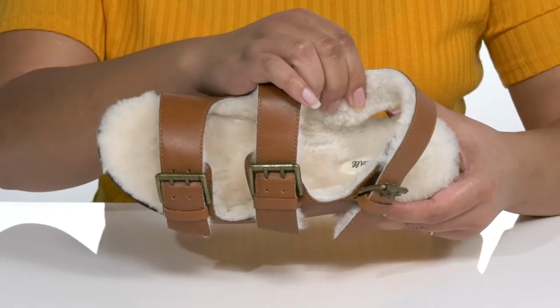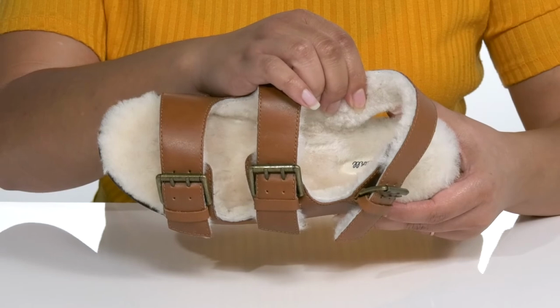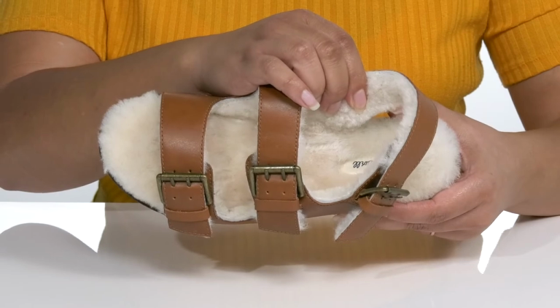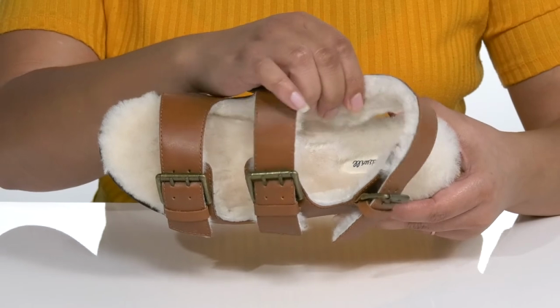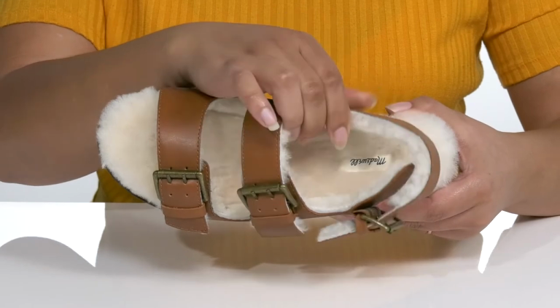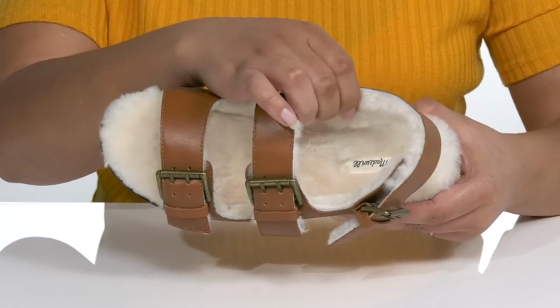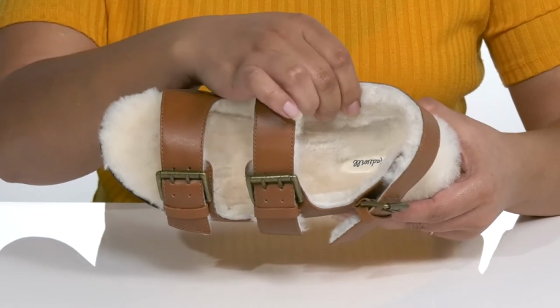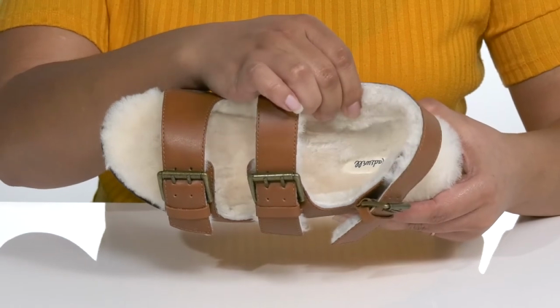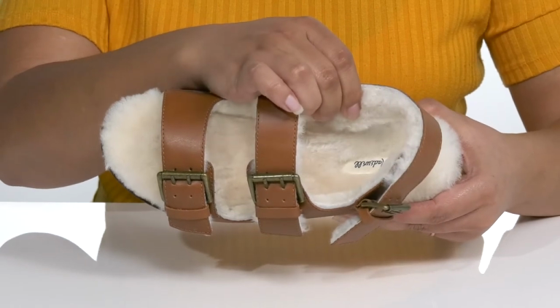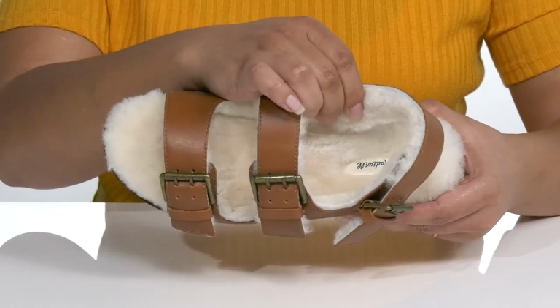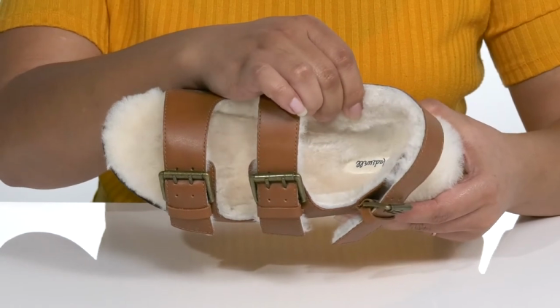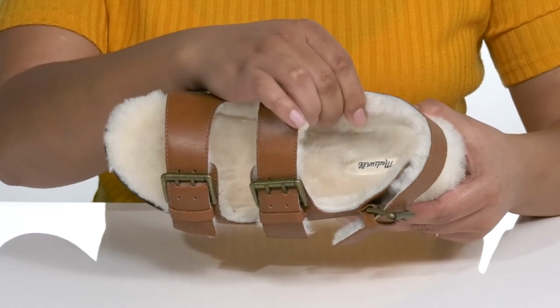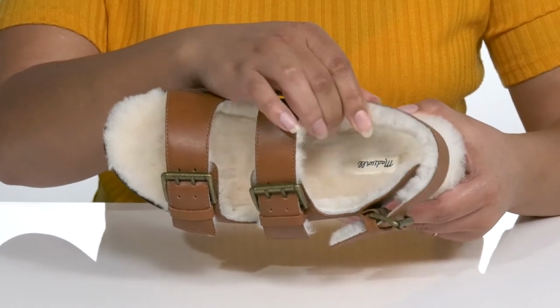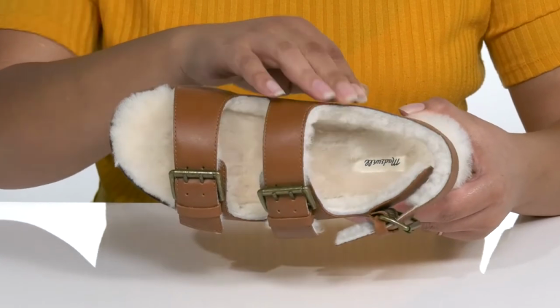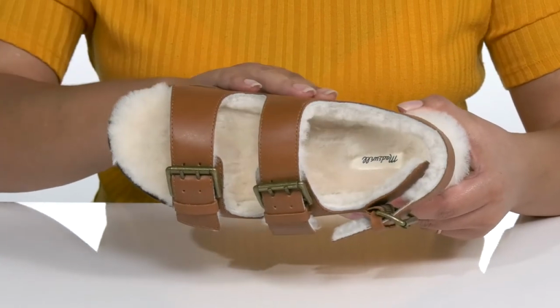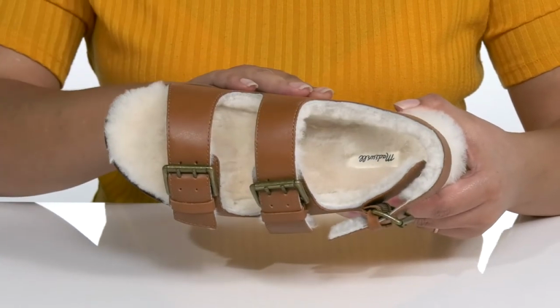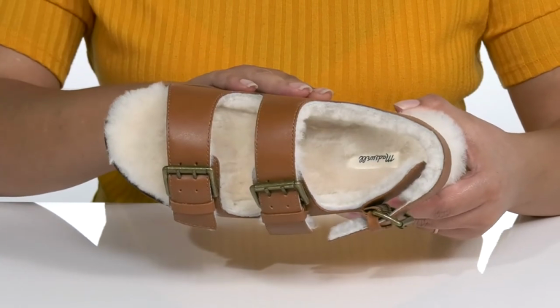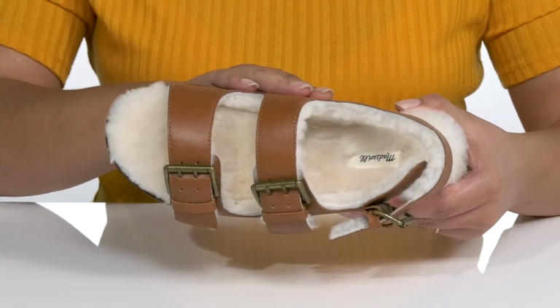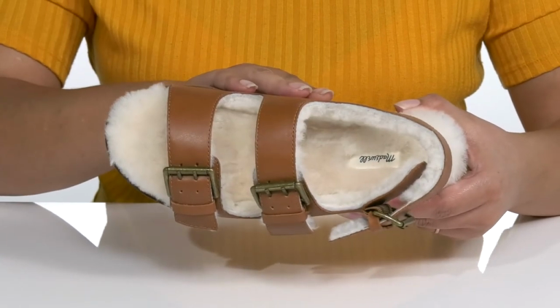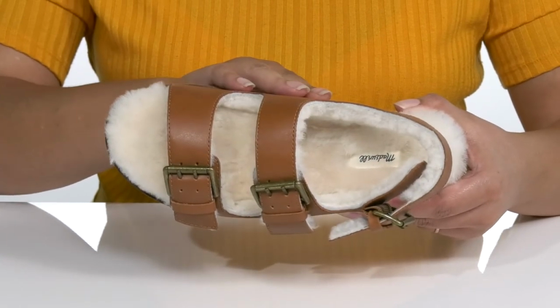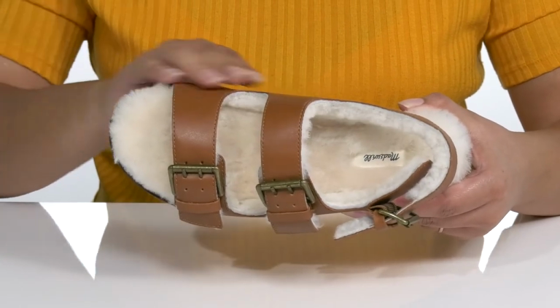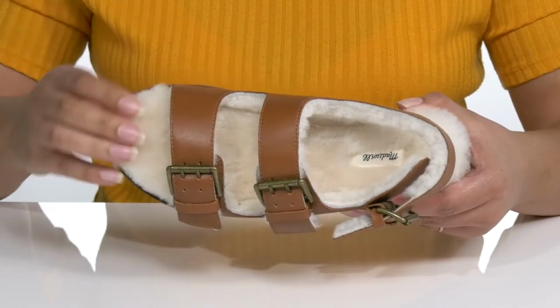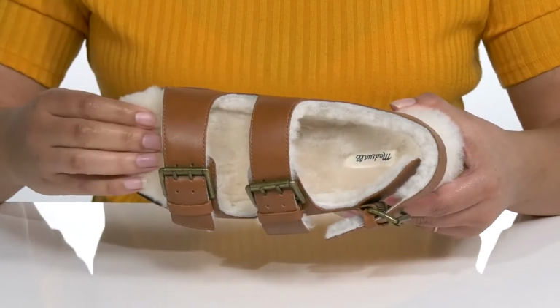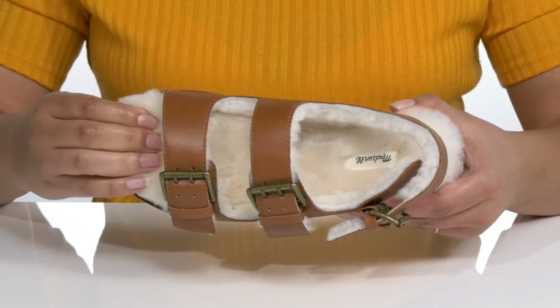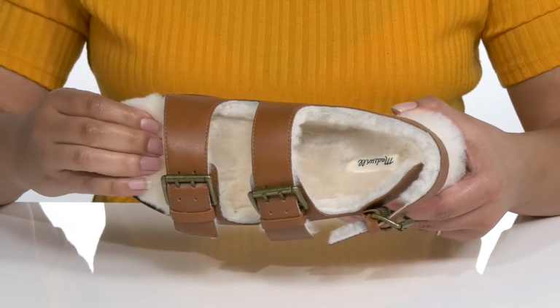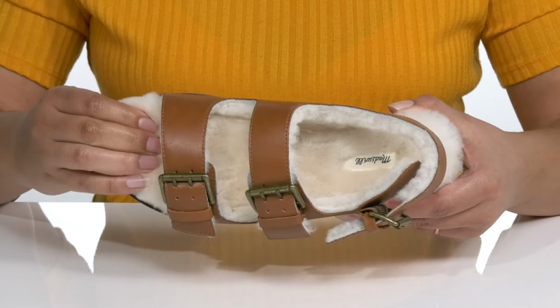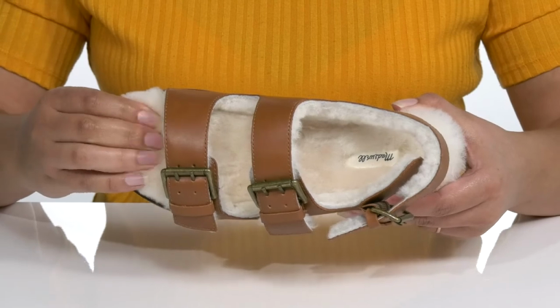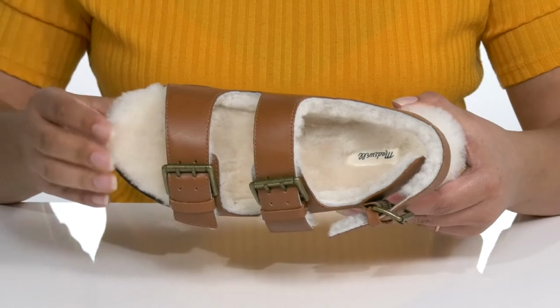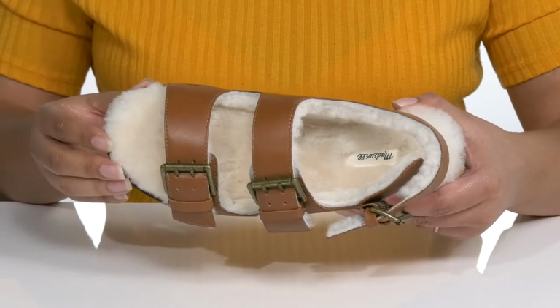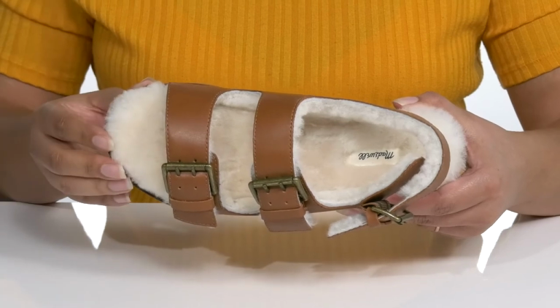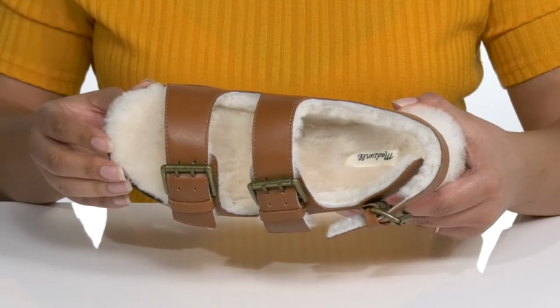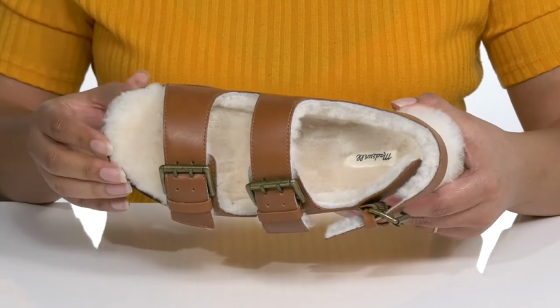The inside is lined with real sheep fur that is super soft and cushioned and feels great against the skin. There's also a cushioned footbed for comfort.